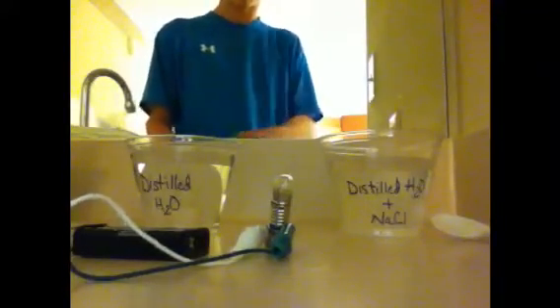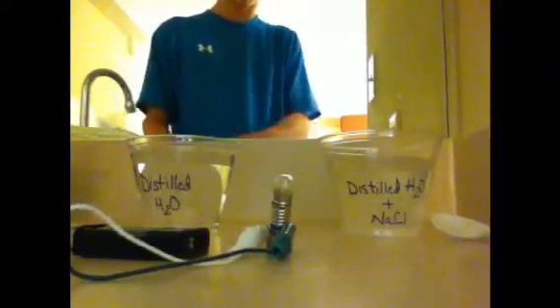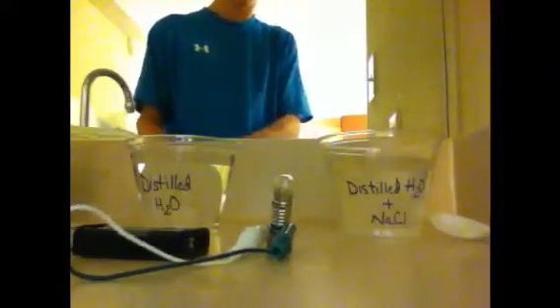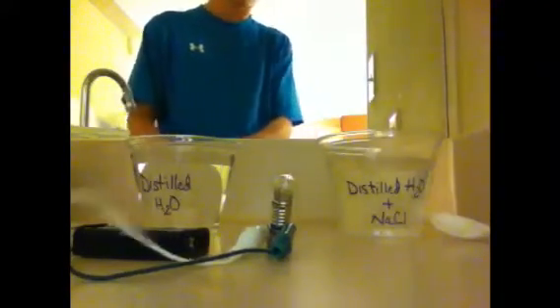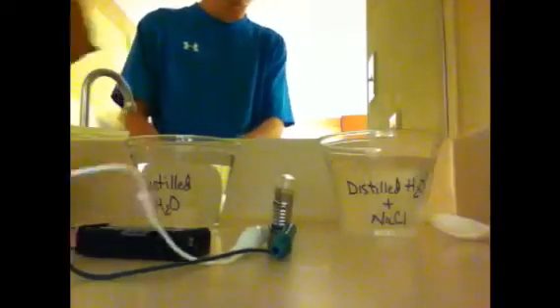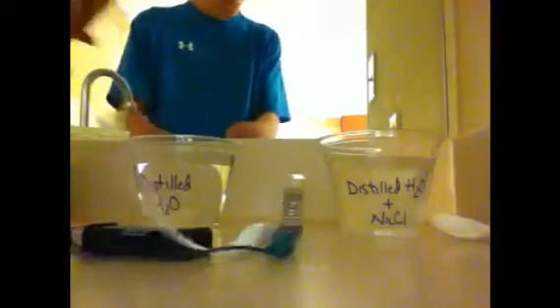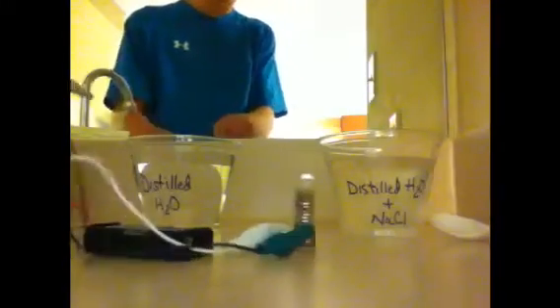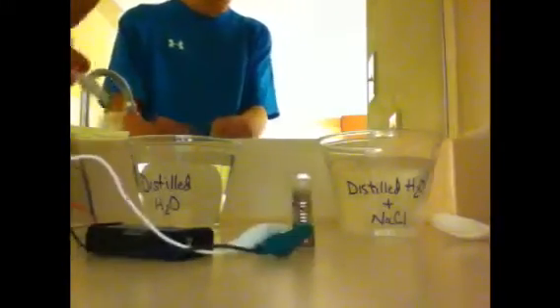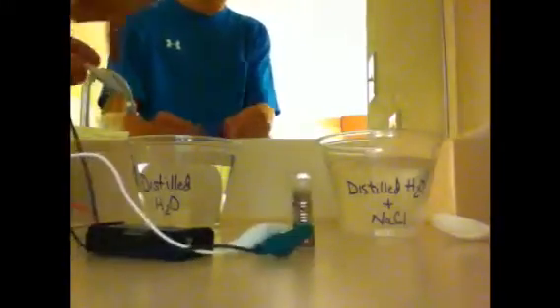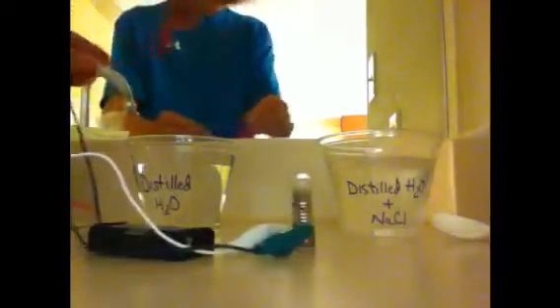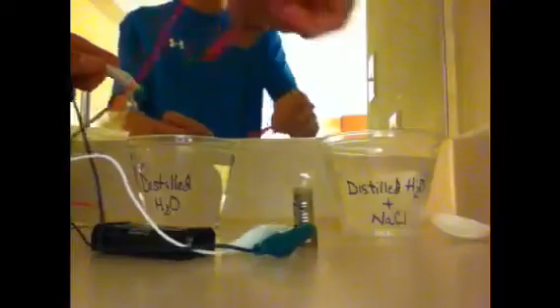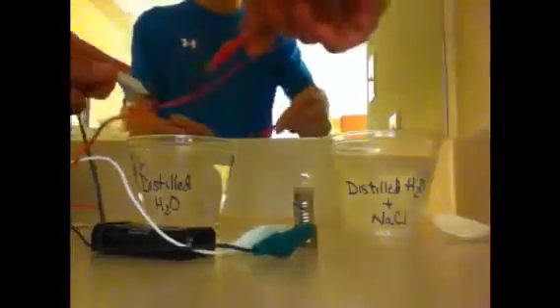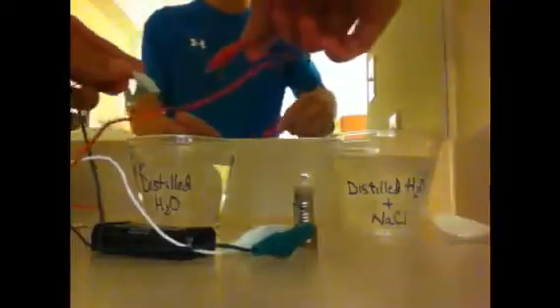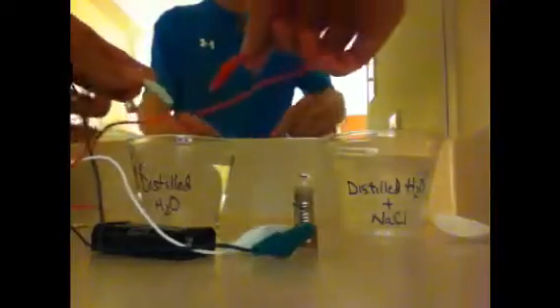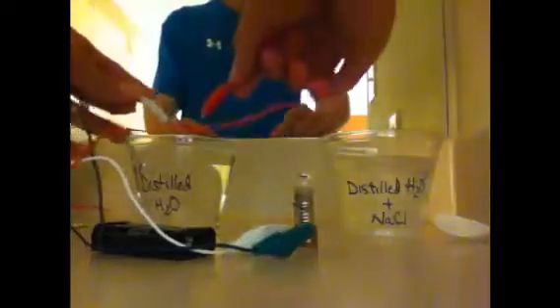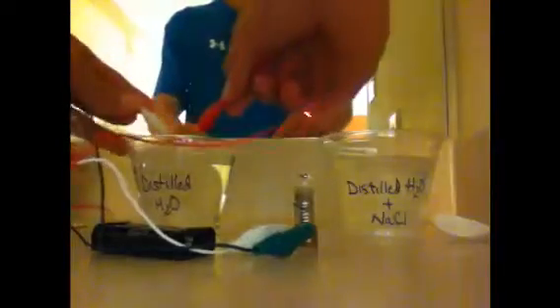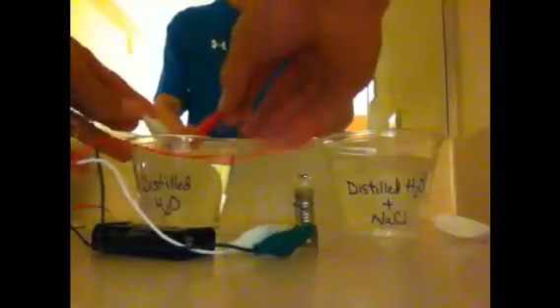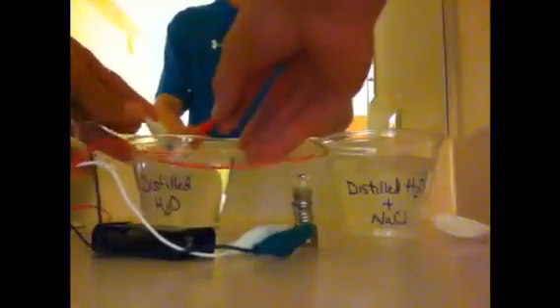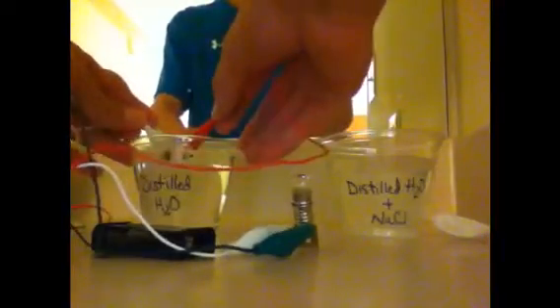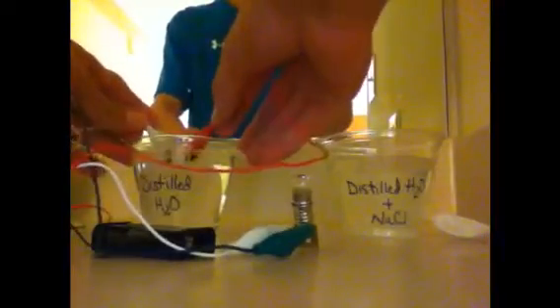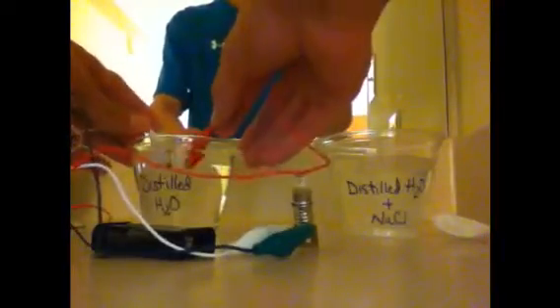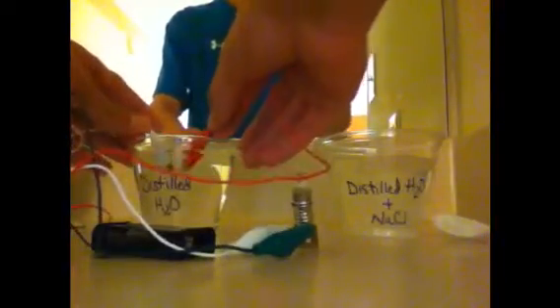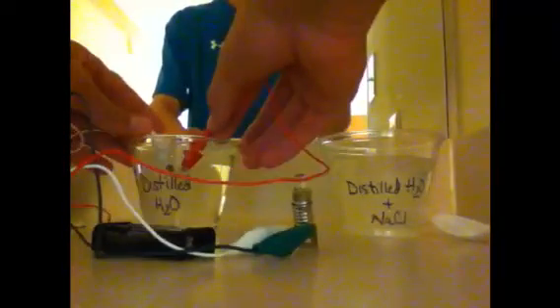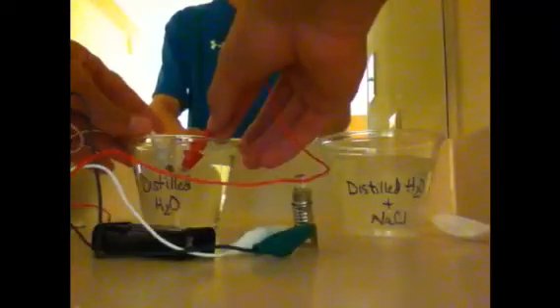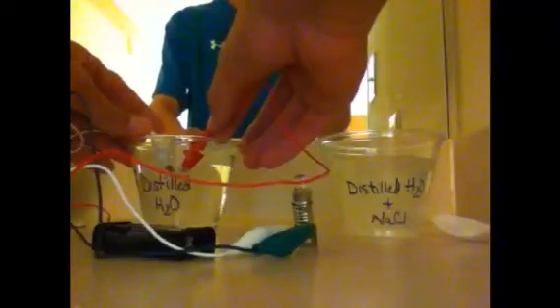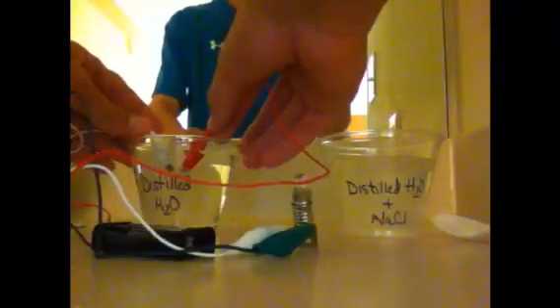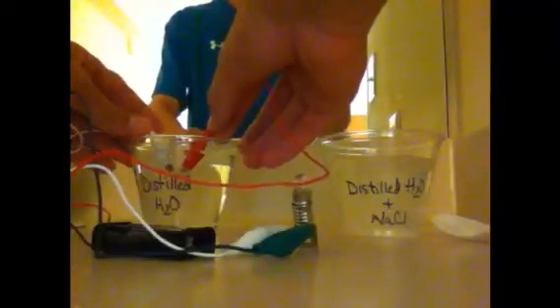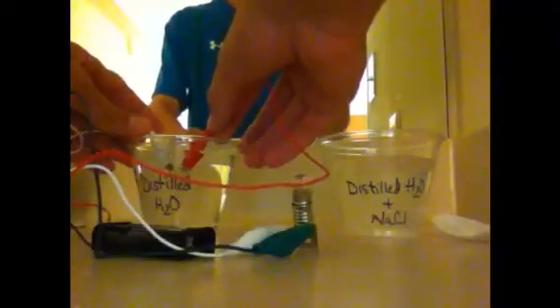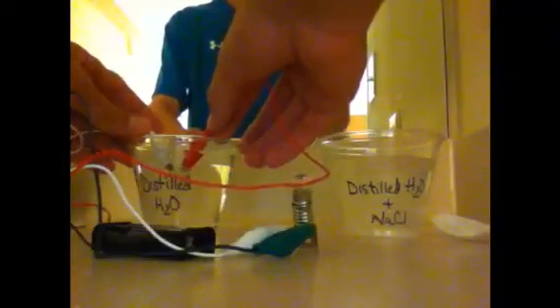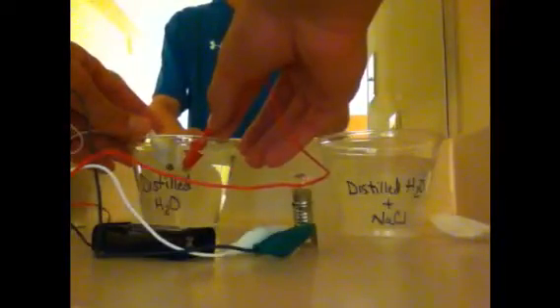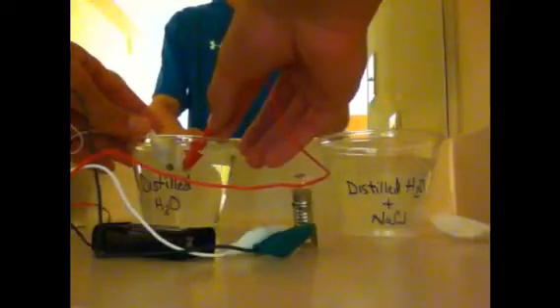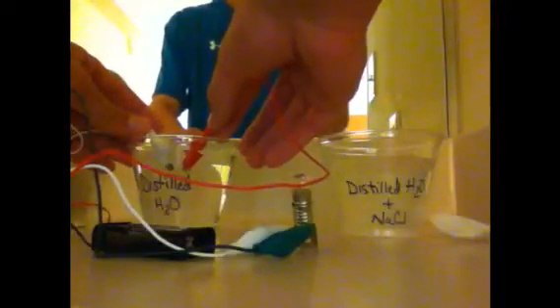As you see, when we put the wires together in the regular water, there's no reaction.